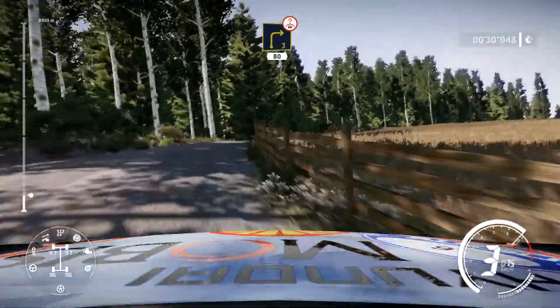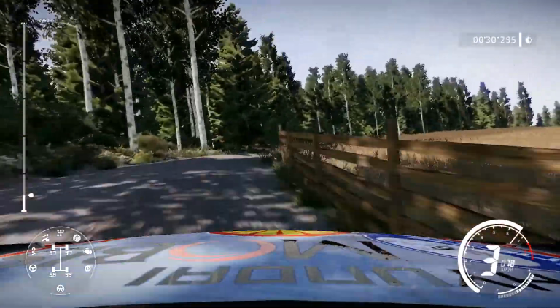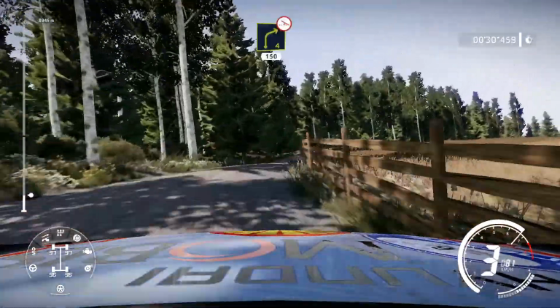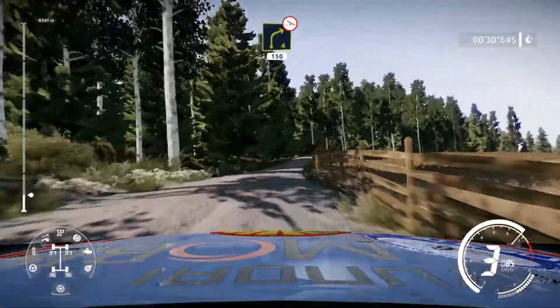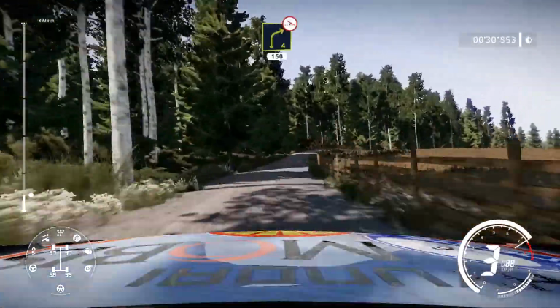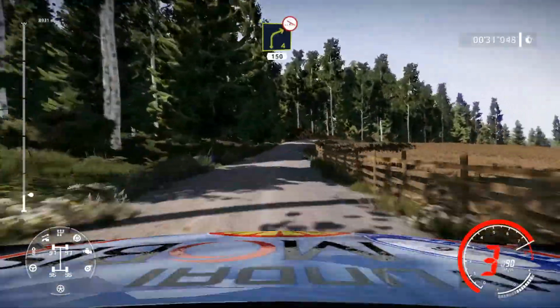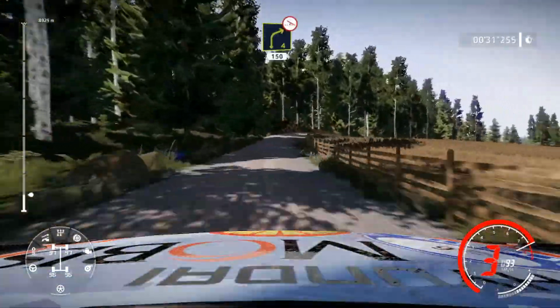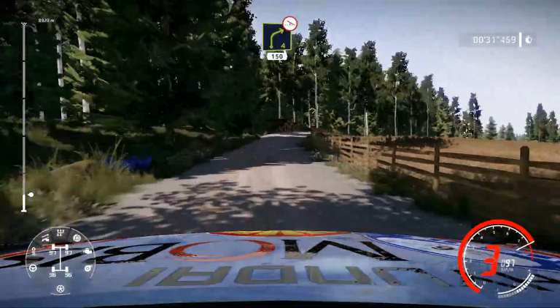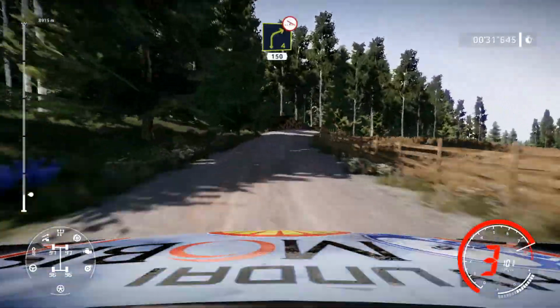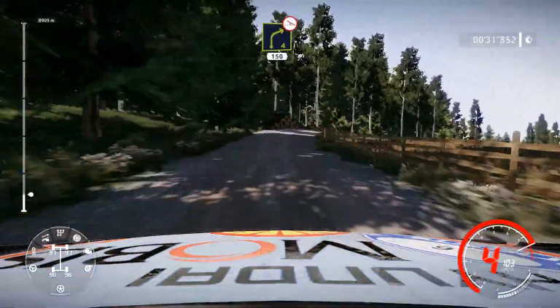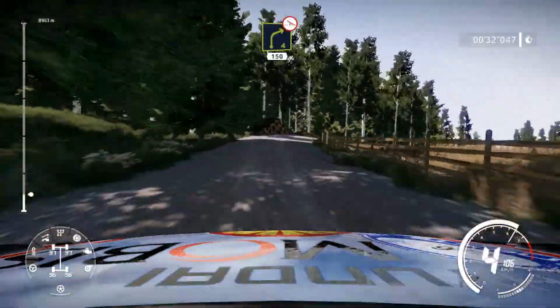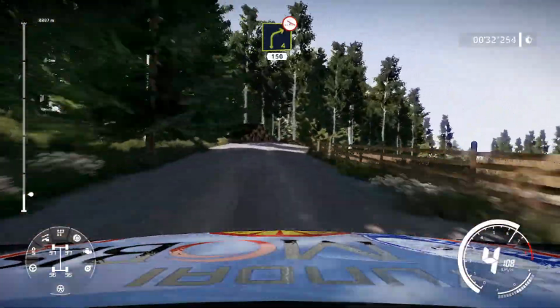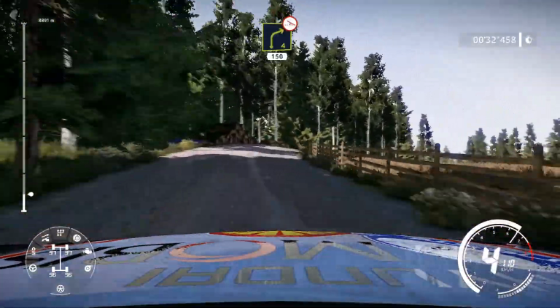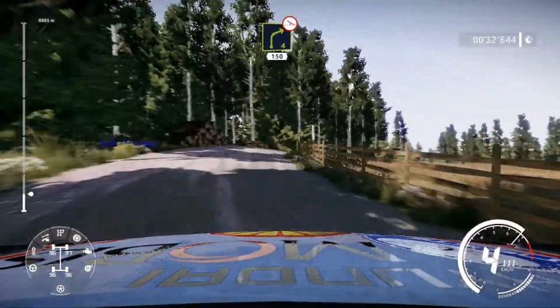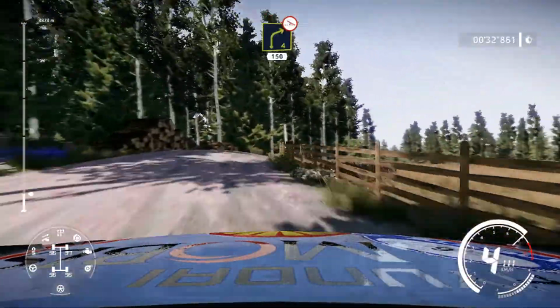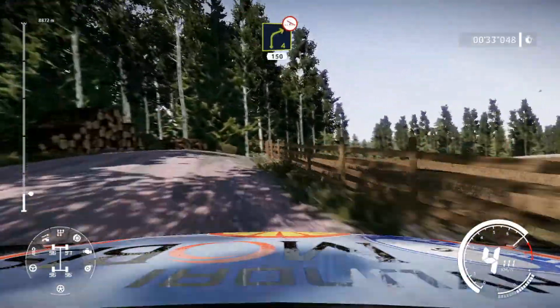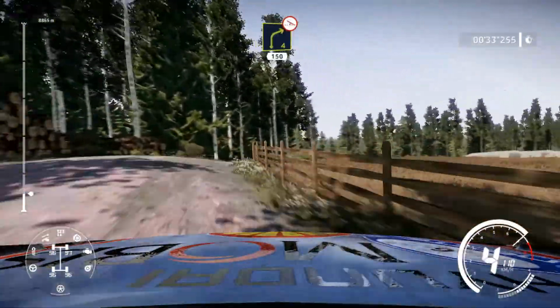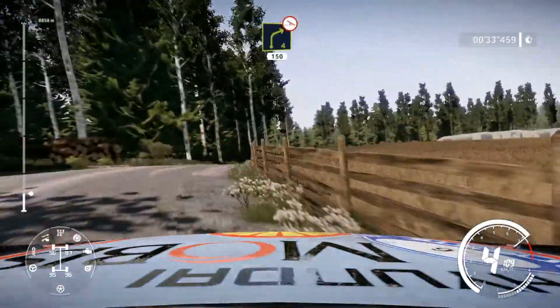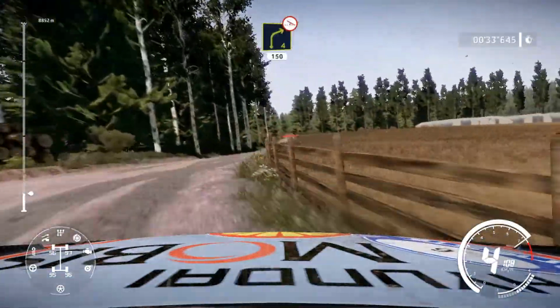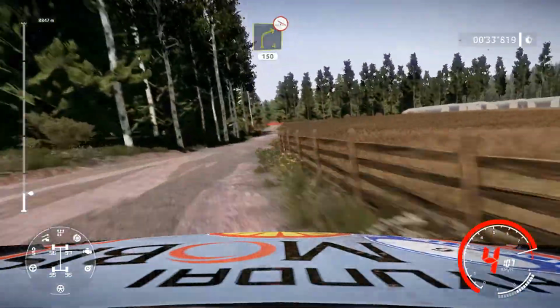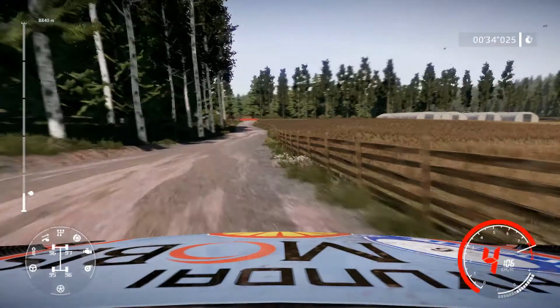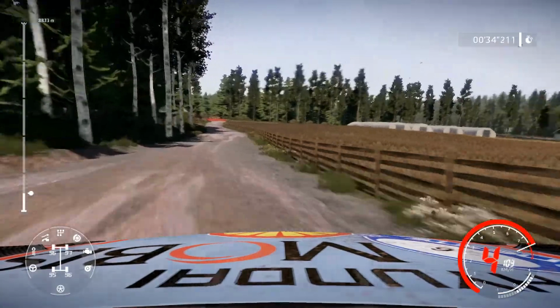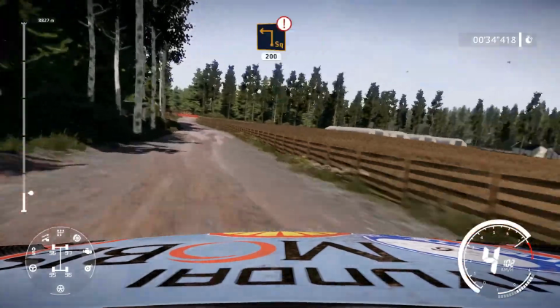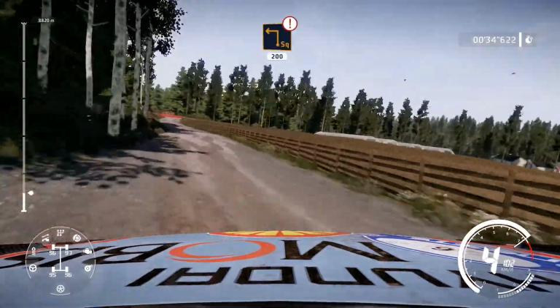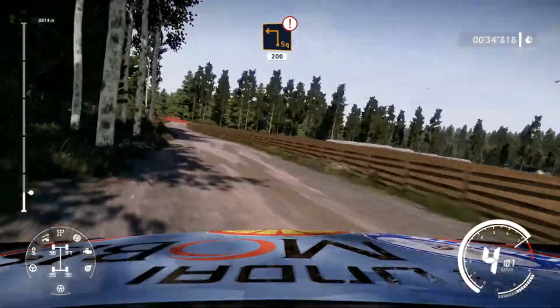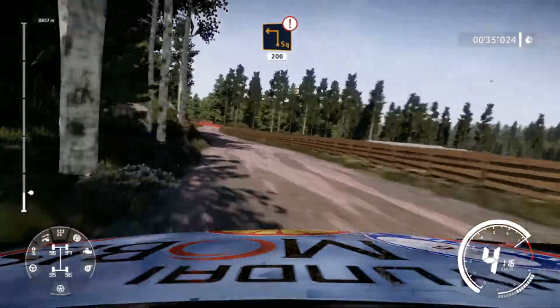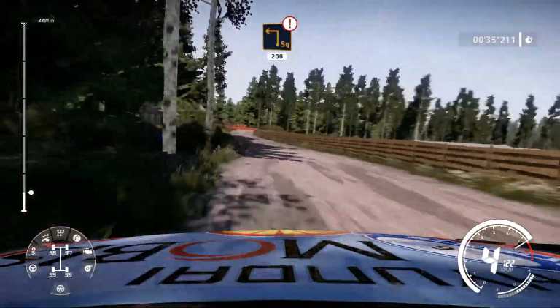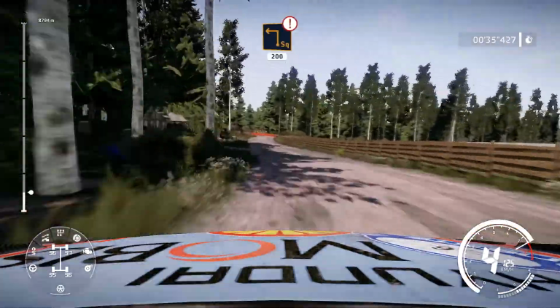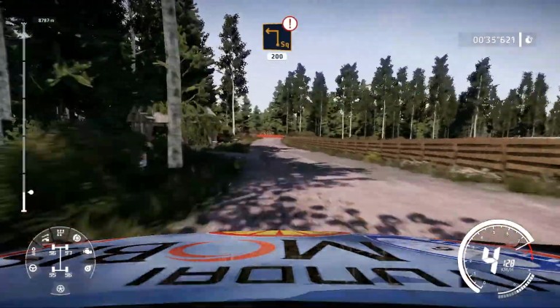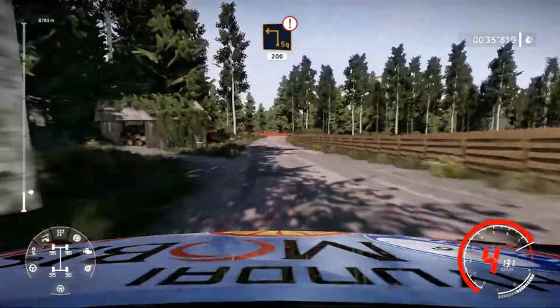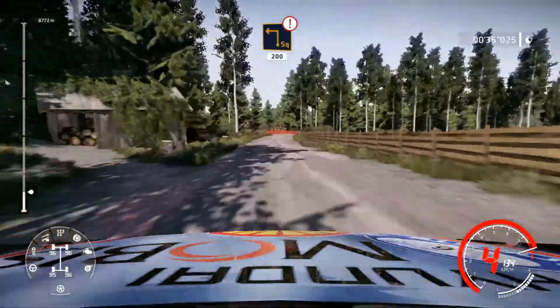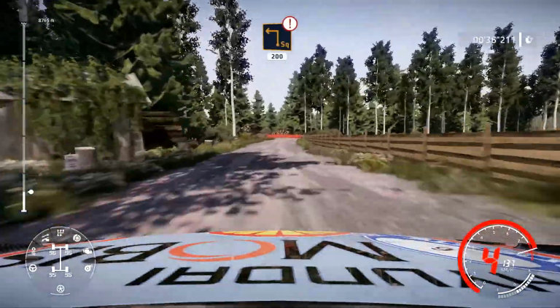Right 4, over crest, off camber, keep in, 150. Caution, brake, square left cut, 200.